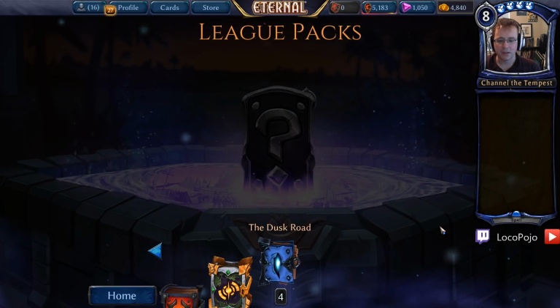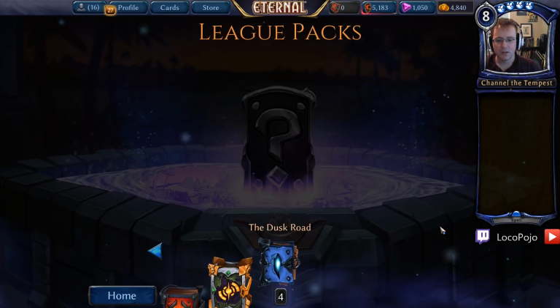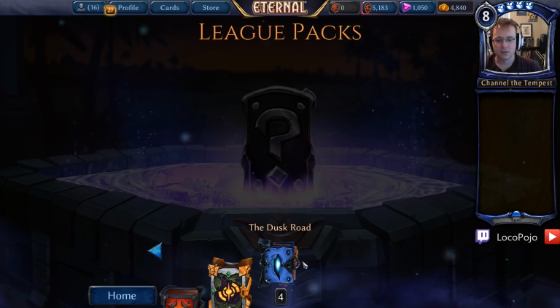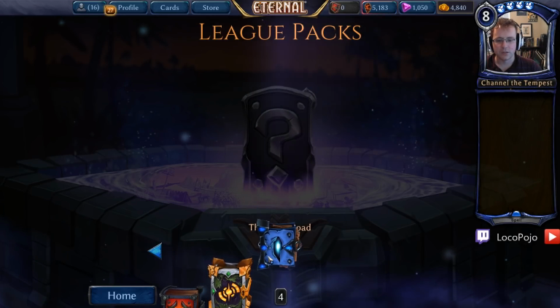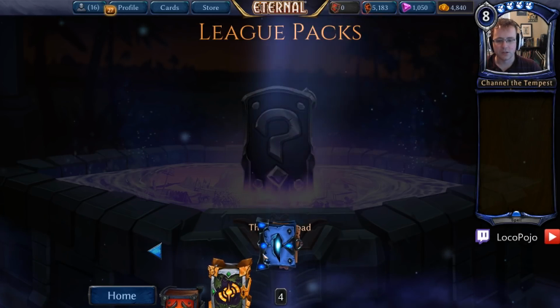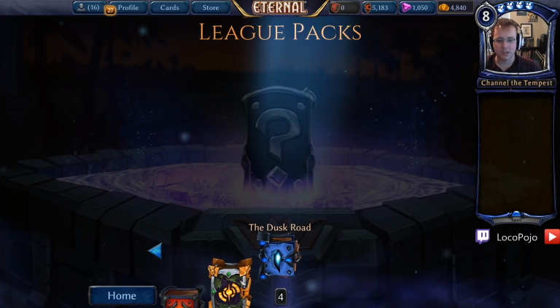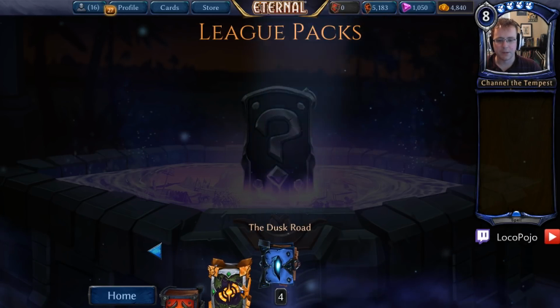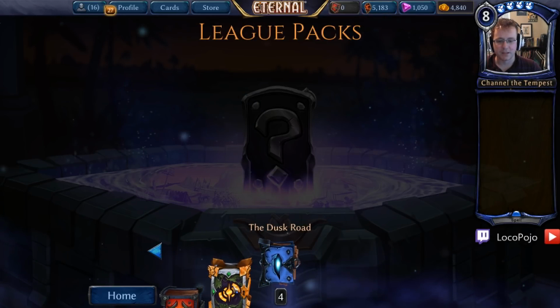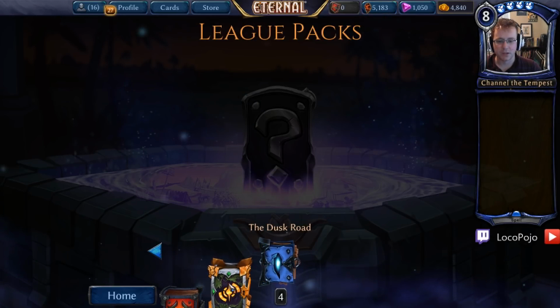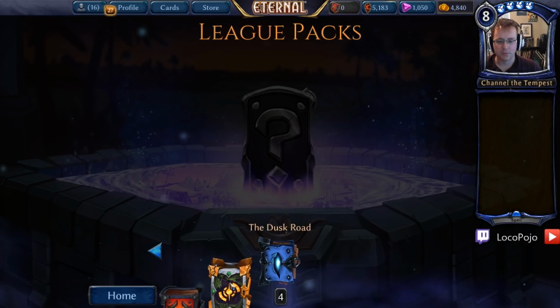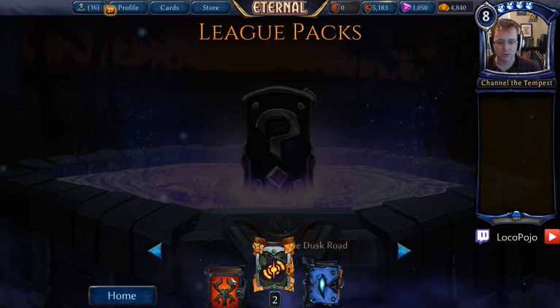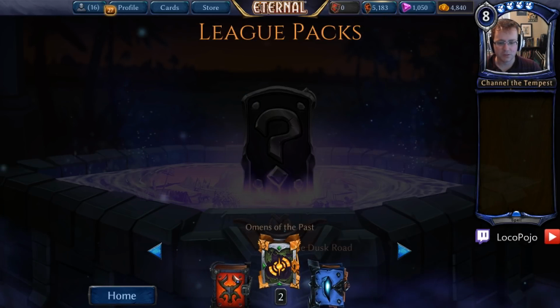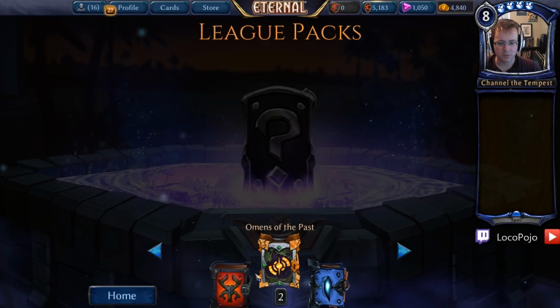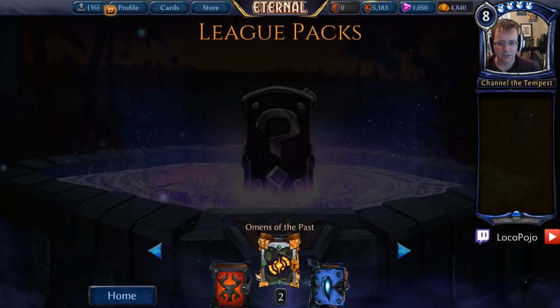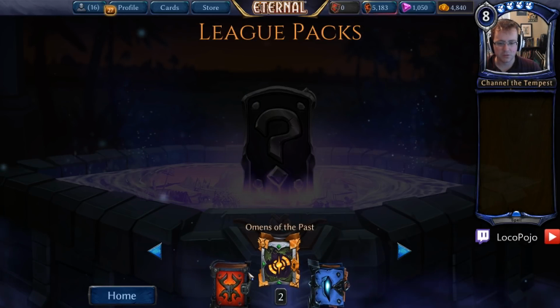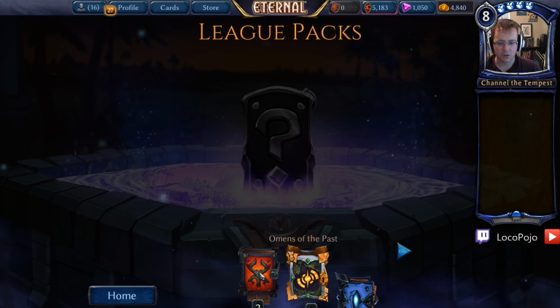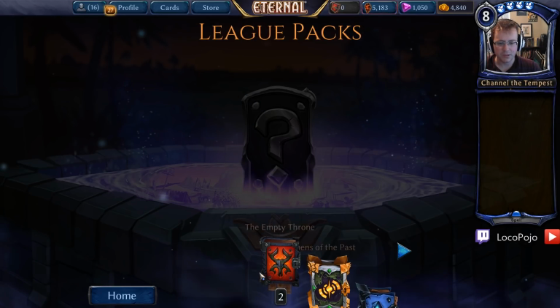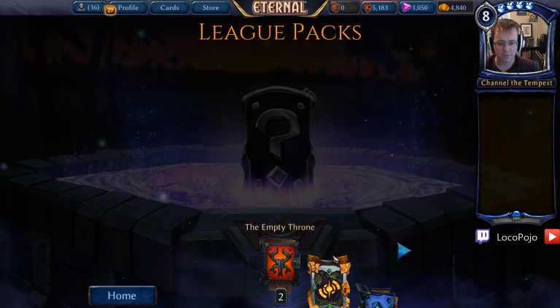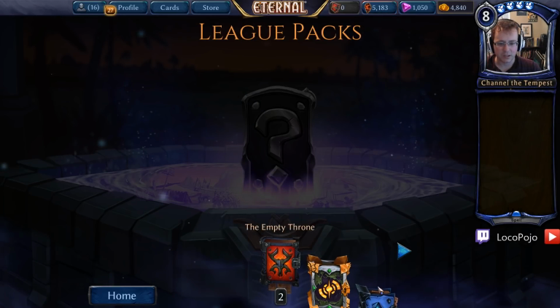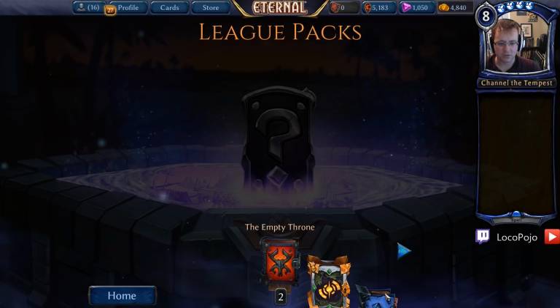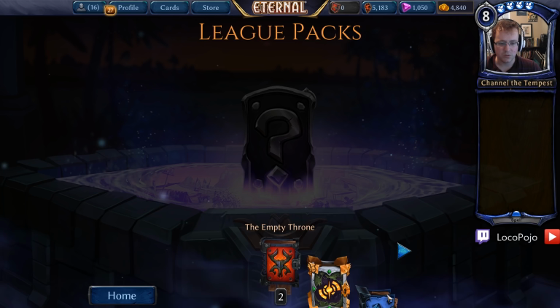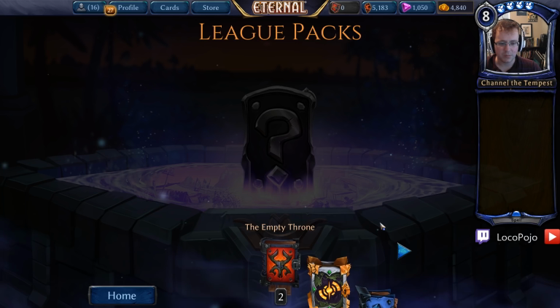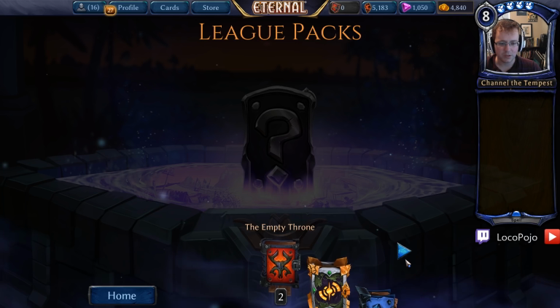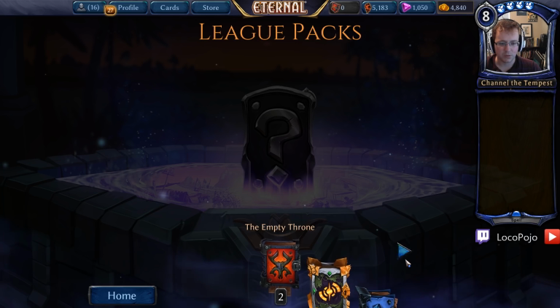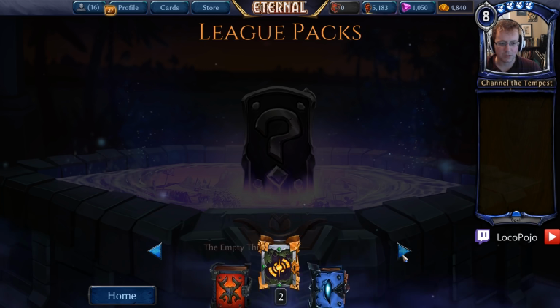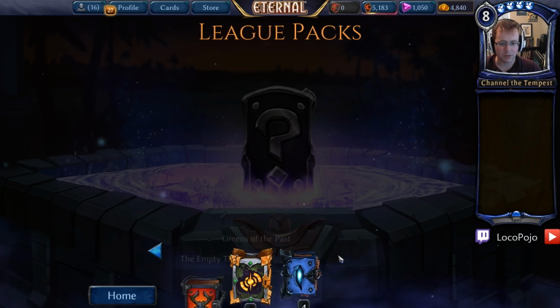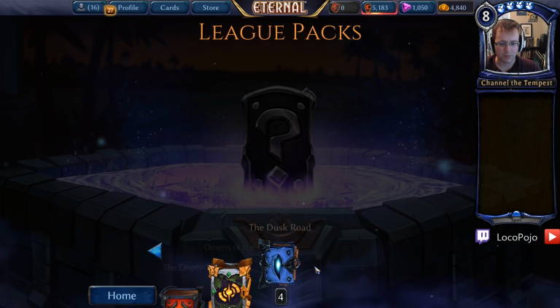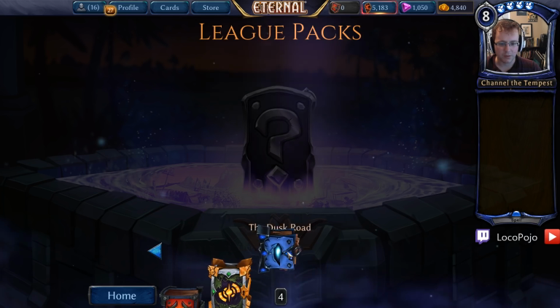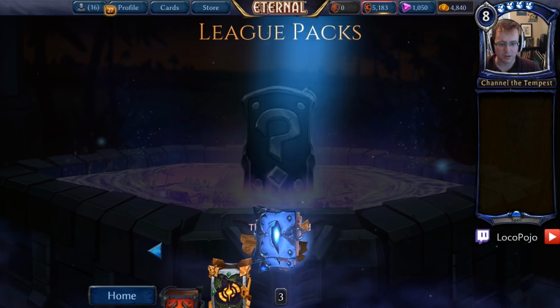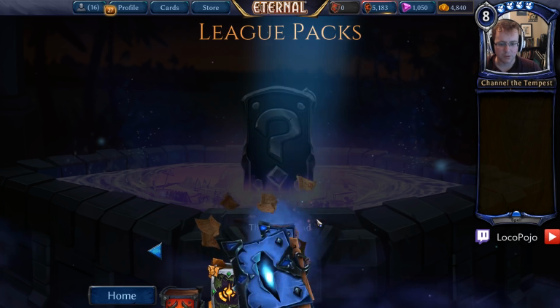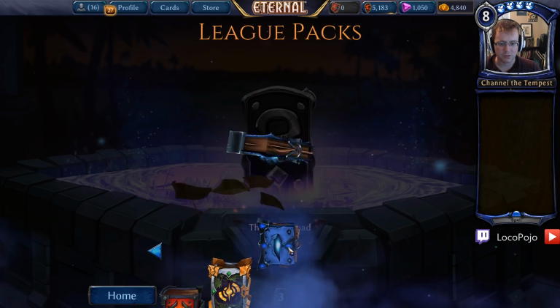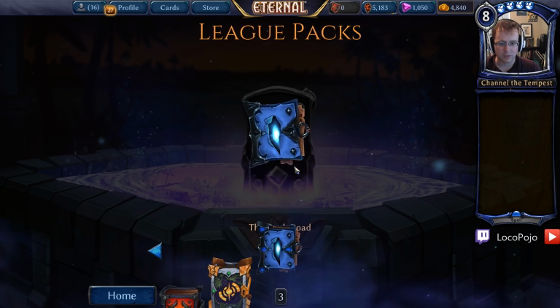Okay, so here's our league packs. We got four Duskrow, we got two Omens, and we got two Empty Throne, and we are ready to rock and roll.